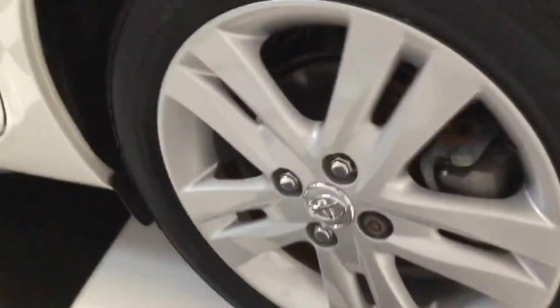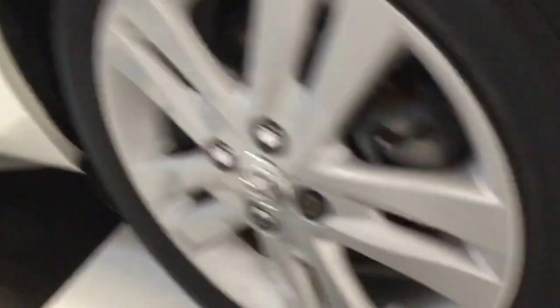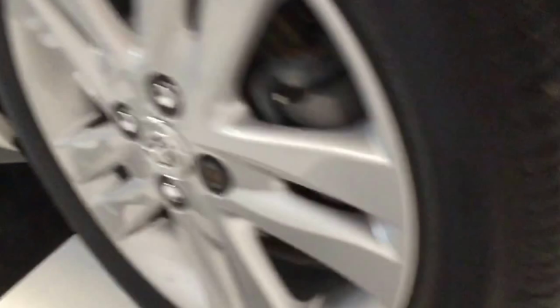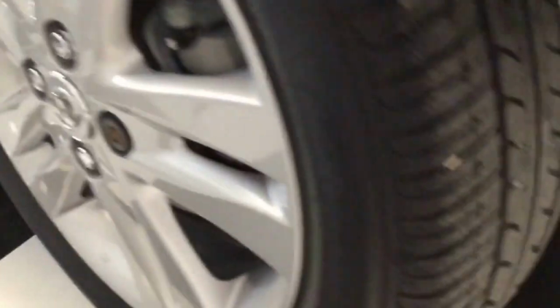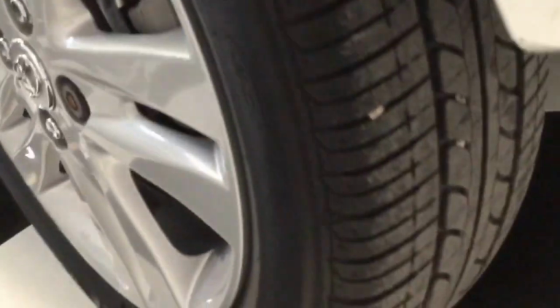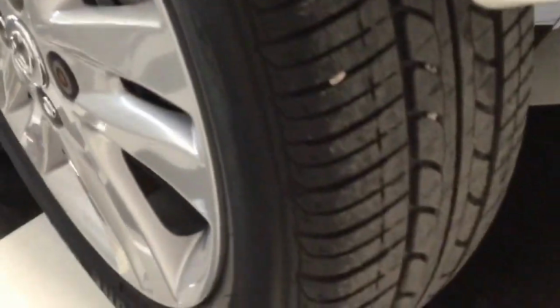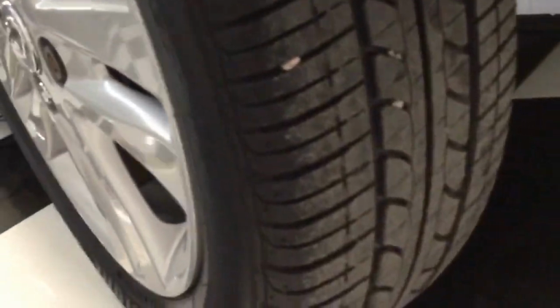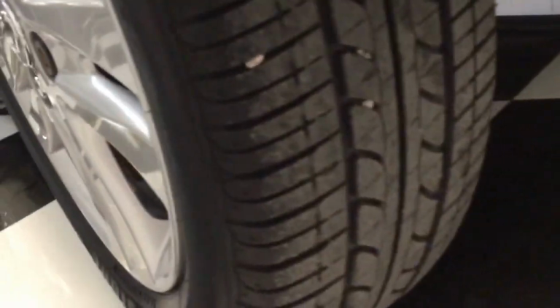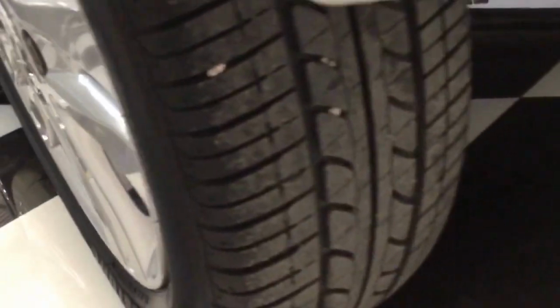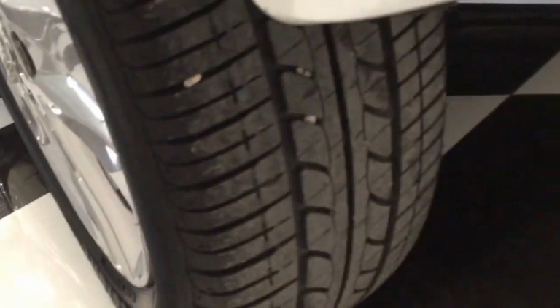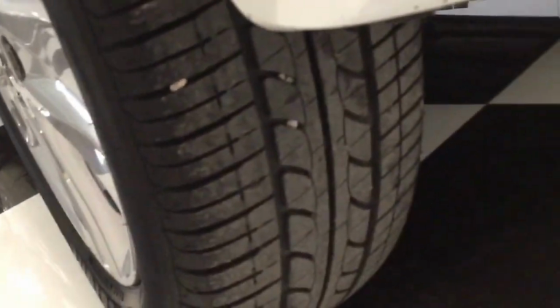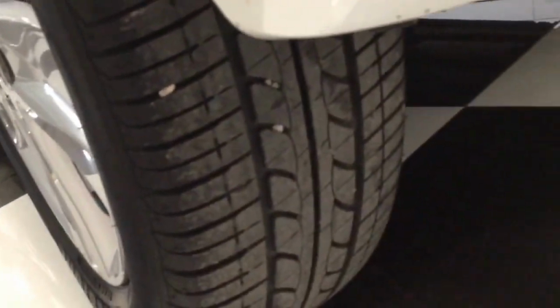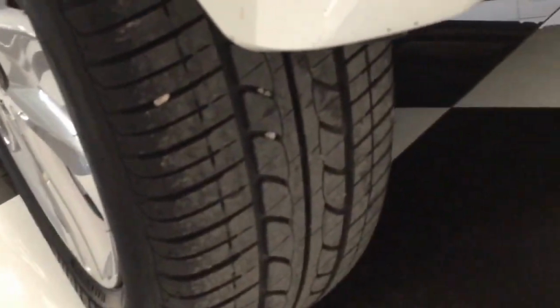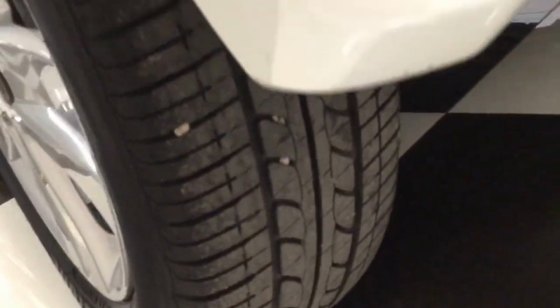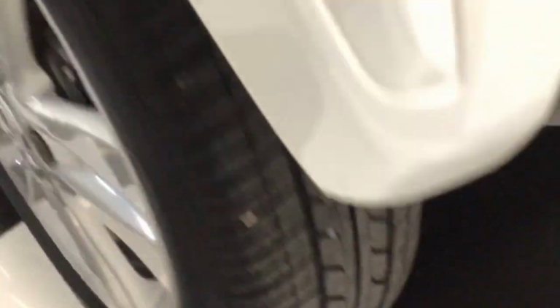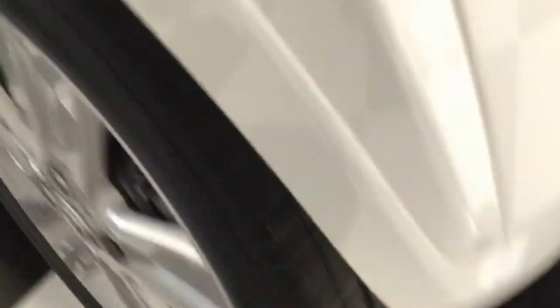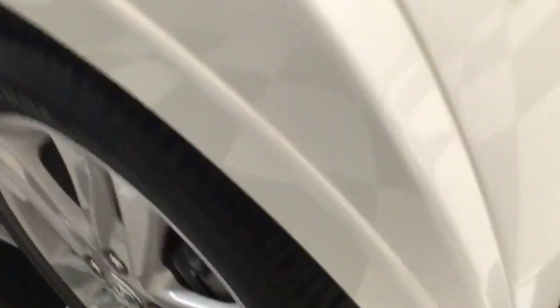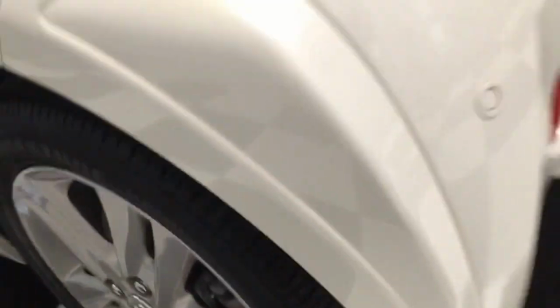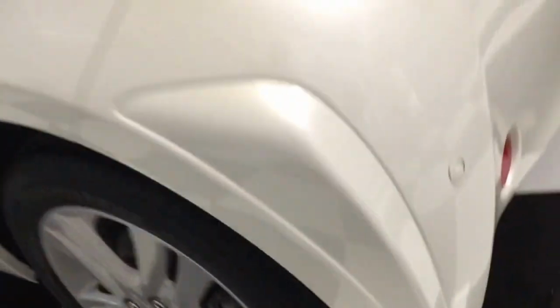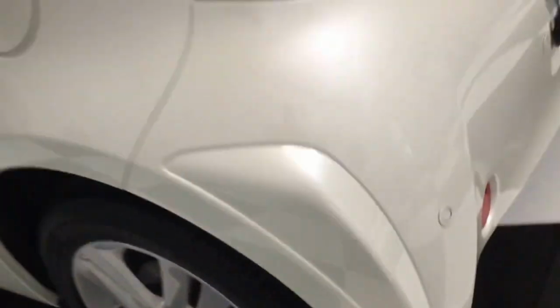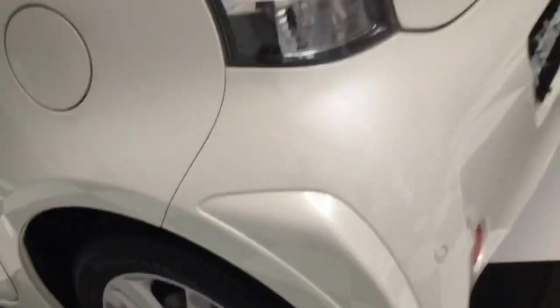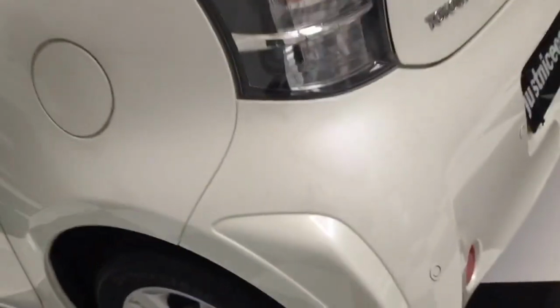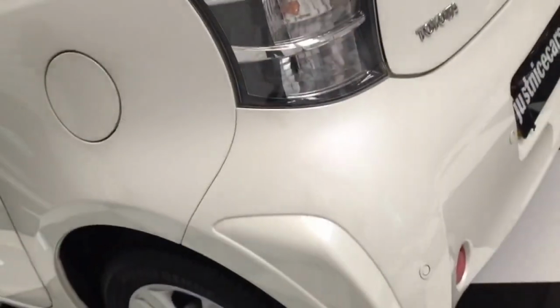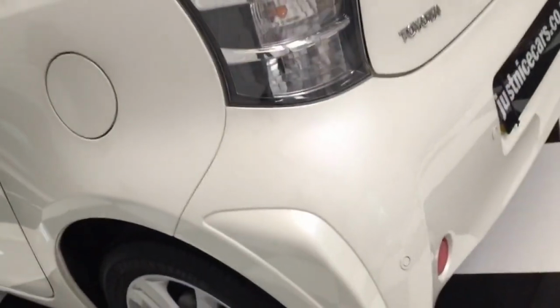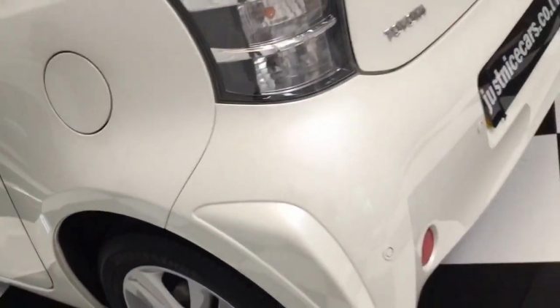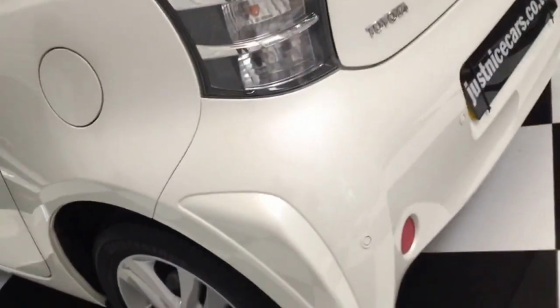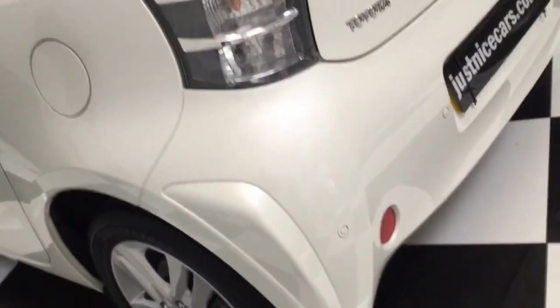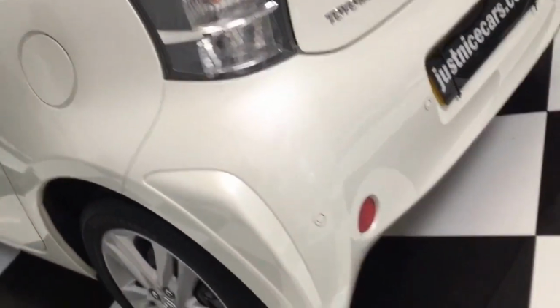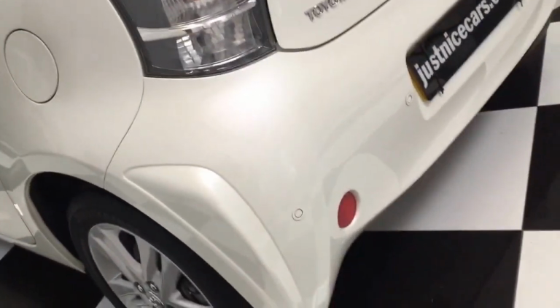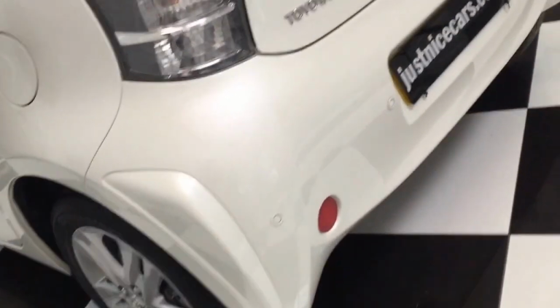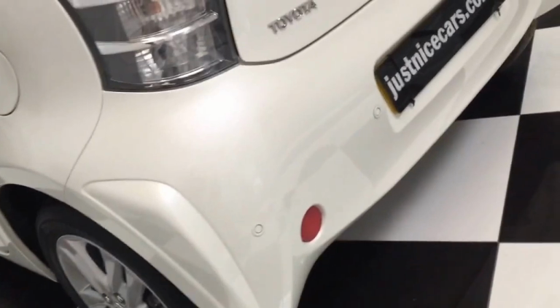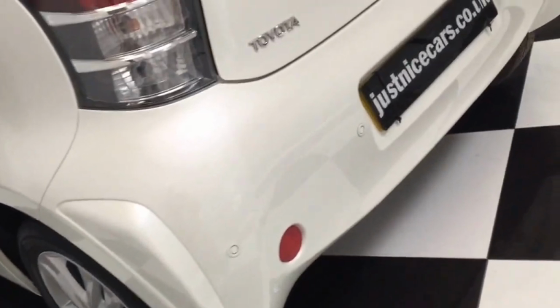Back tyre treads are good as well. It's got rear parking sensors in the bumper.